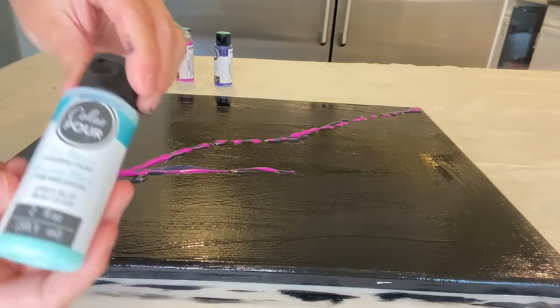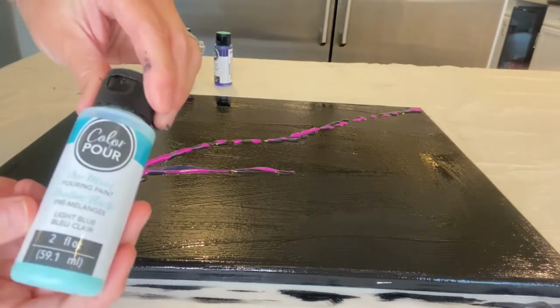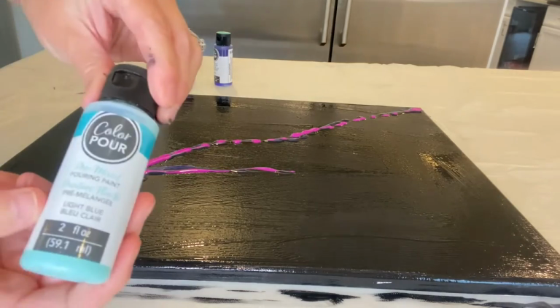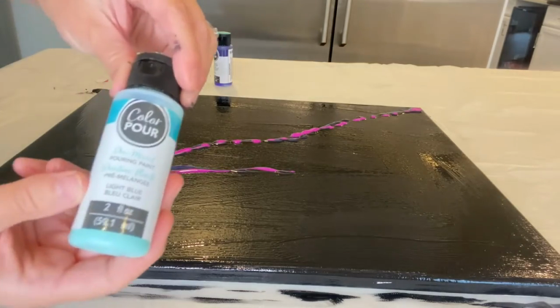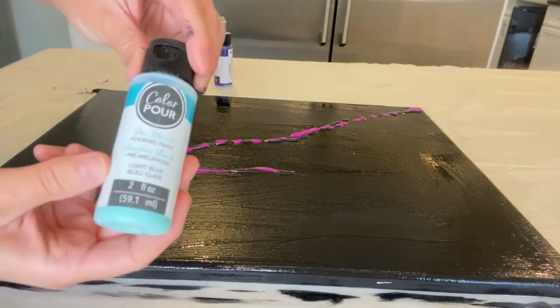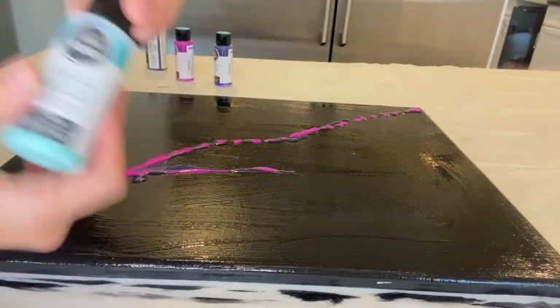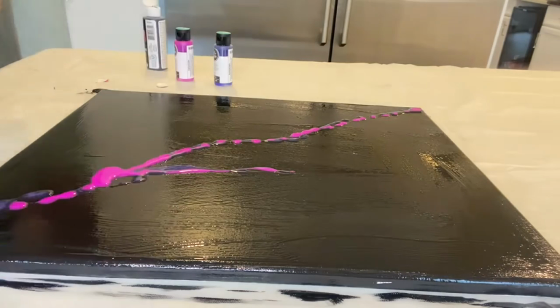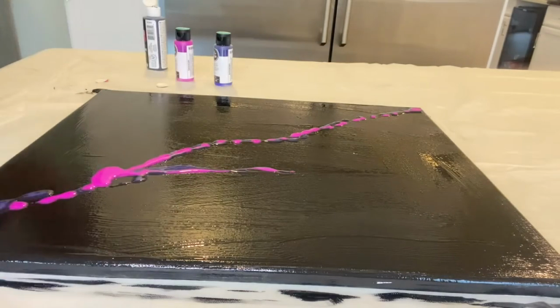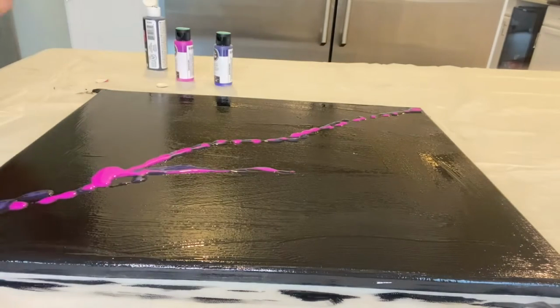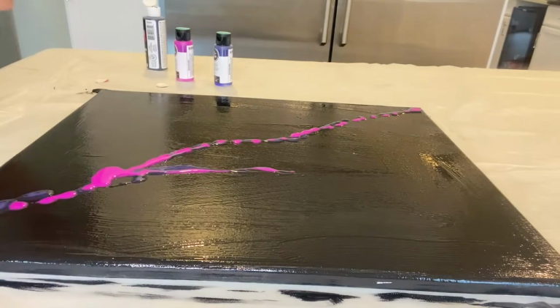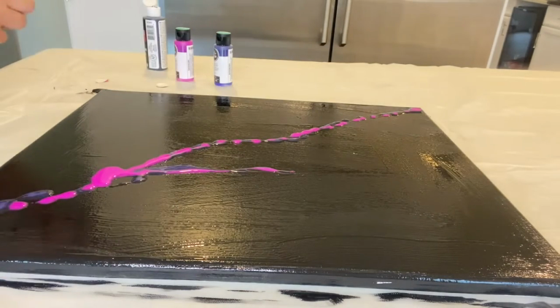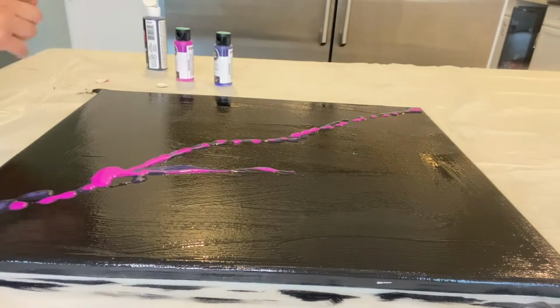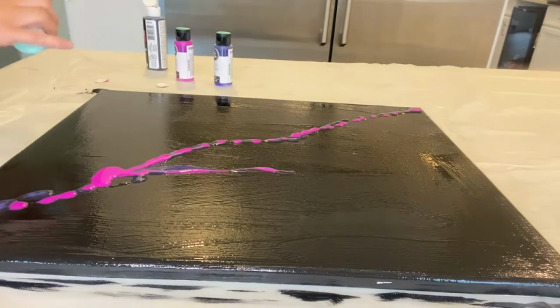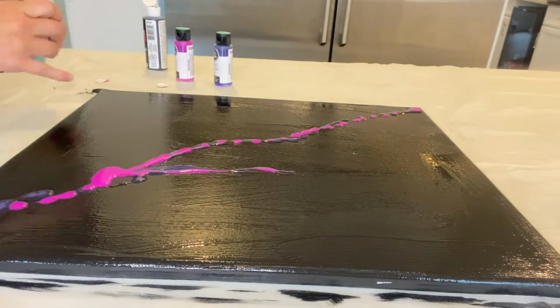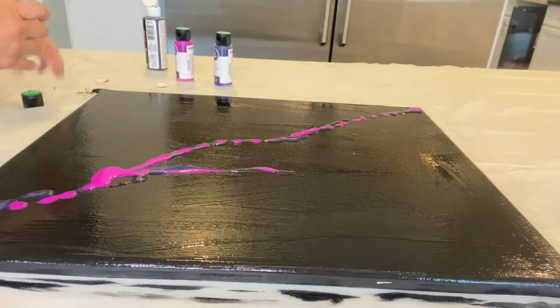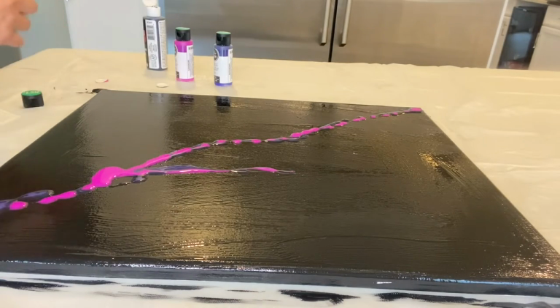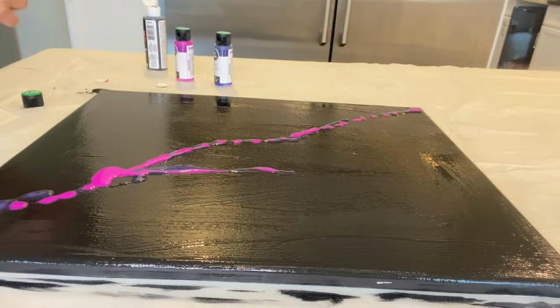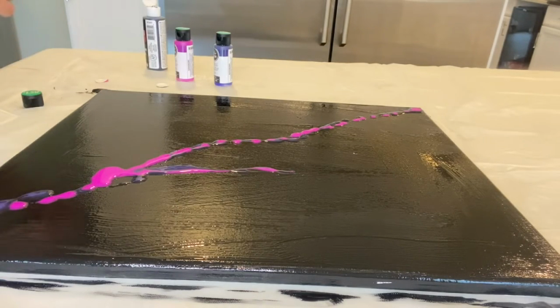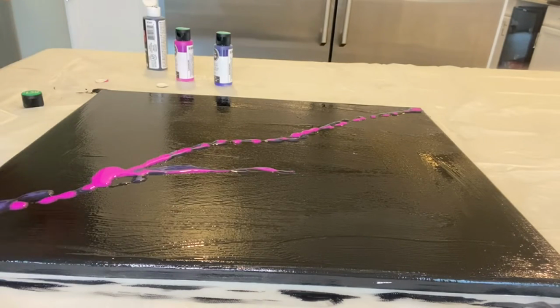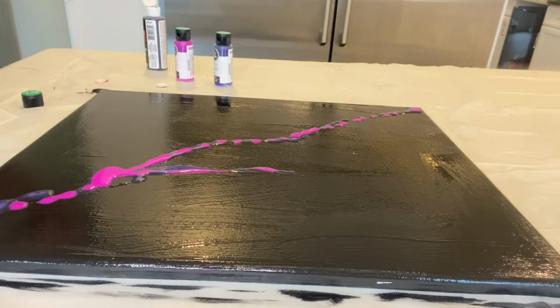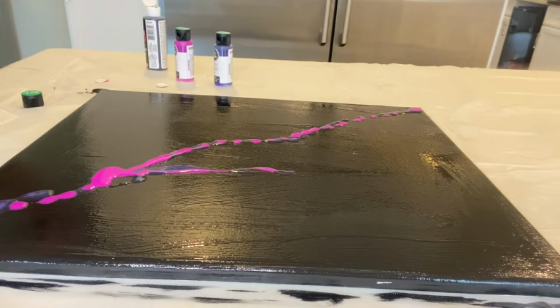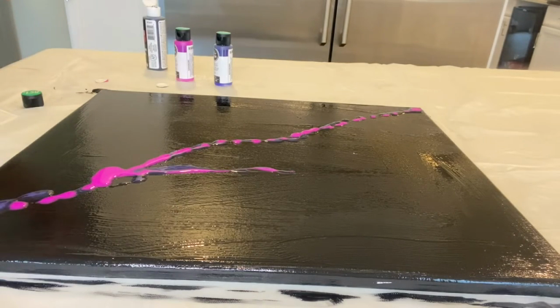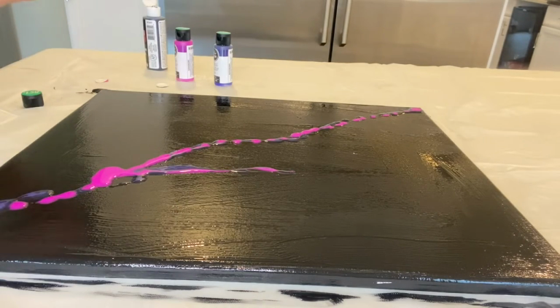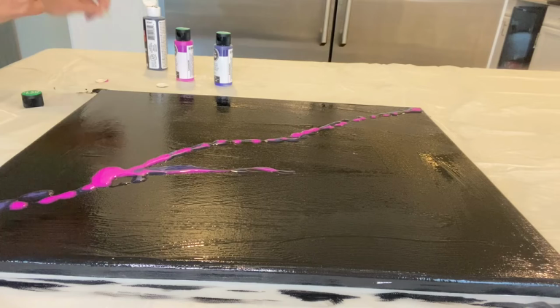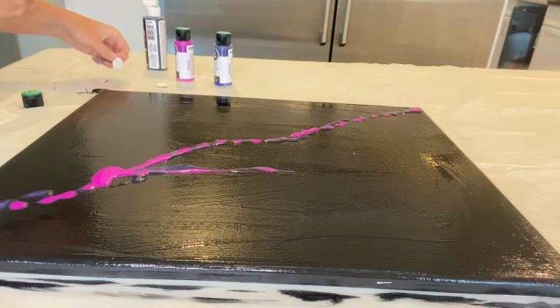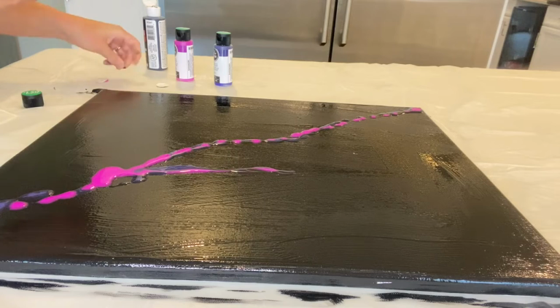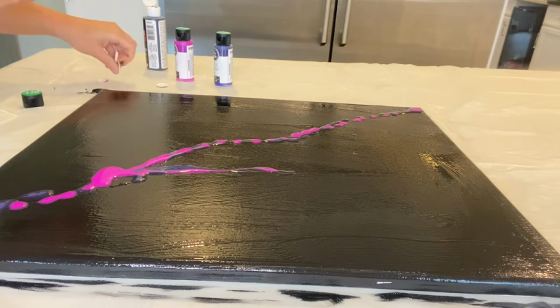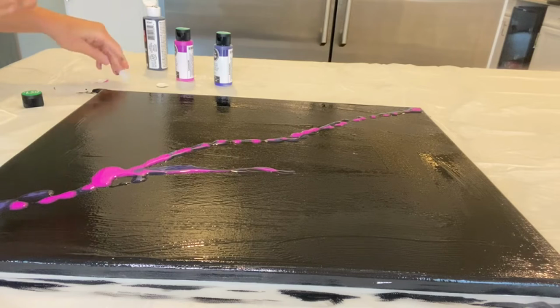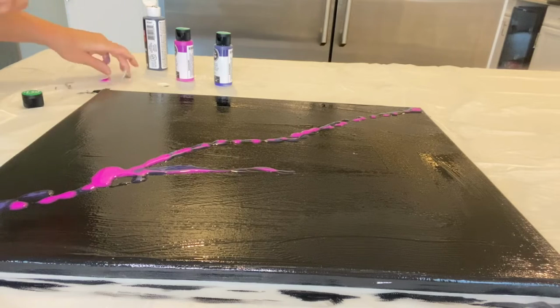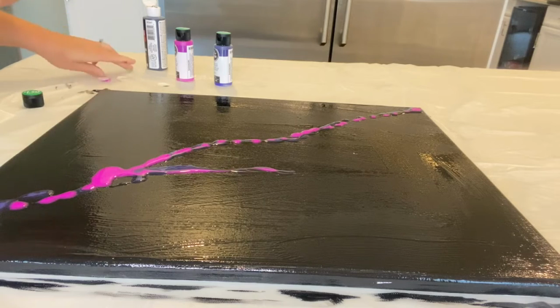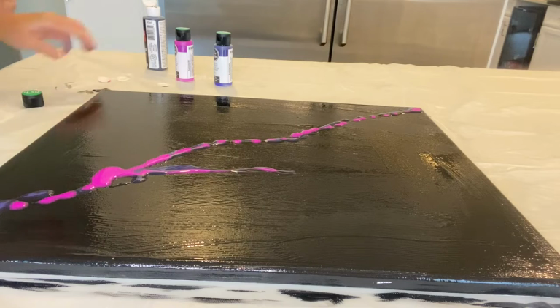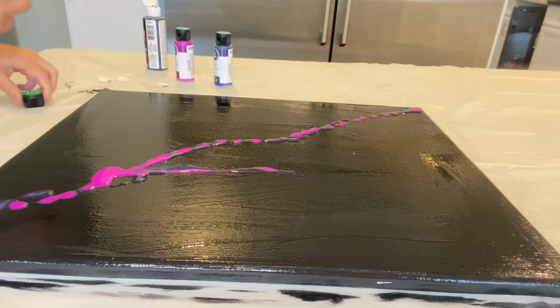I found these Dollar Tree paints to be a little bit on the watery side.